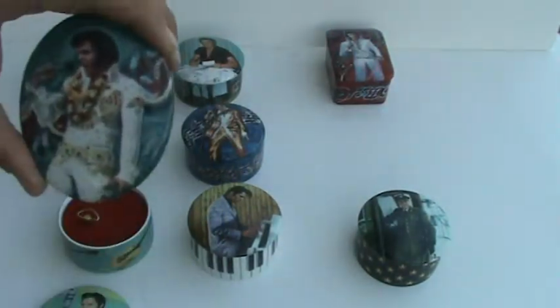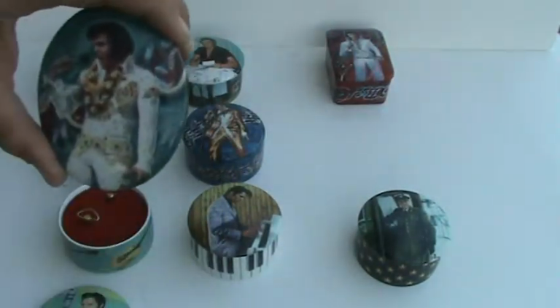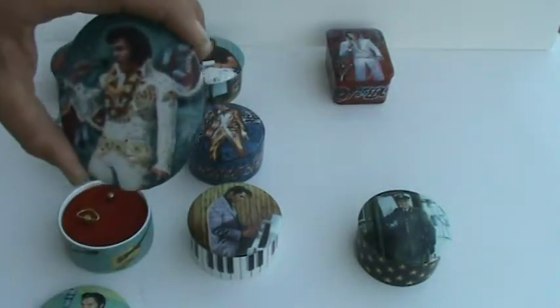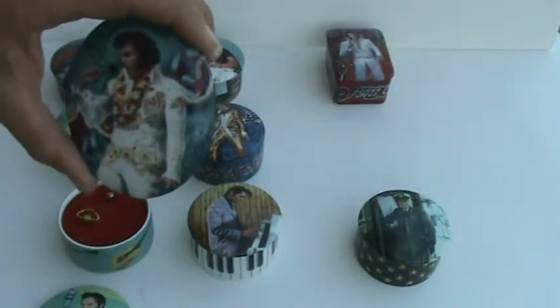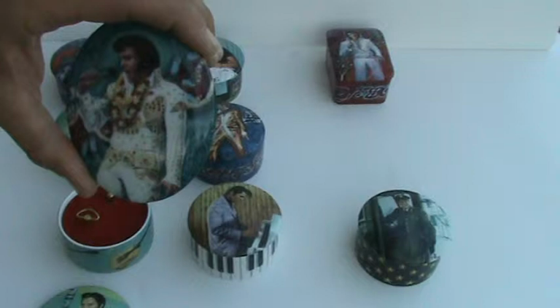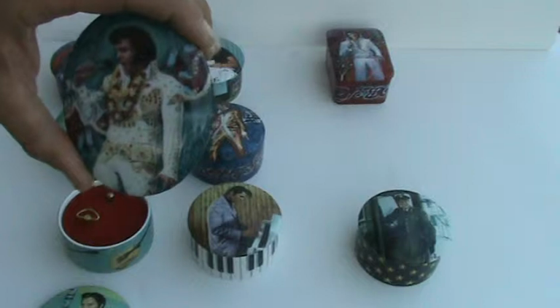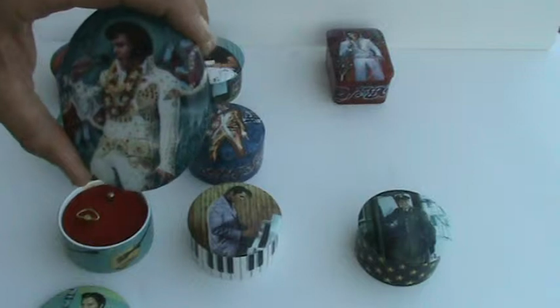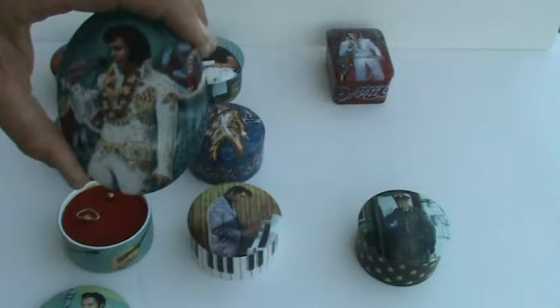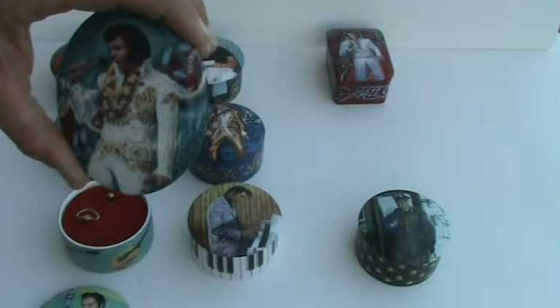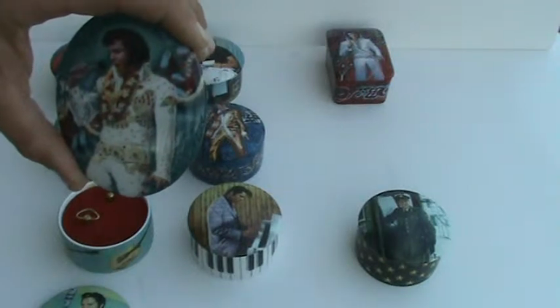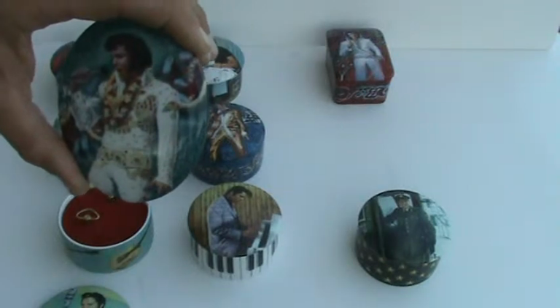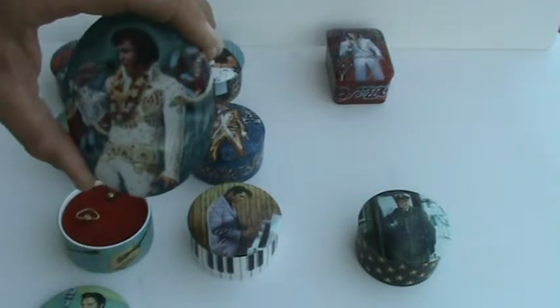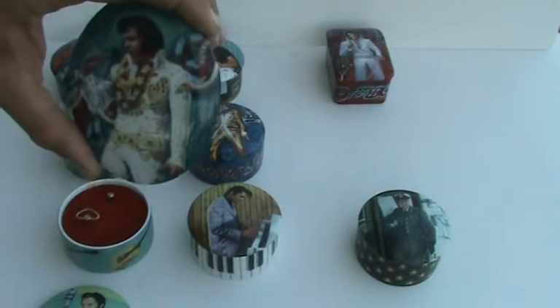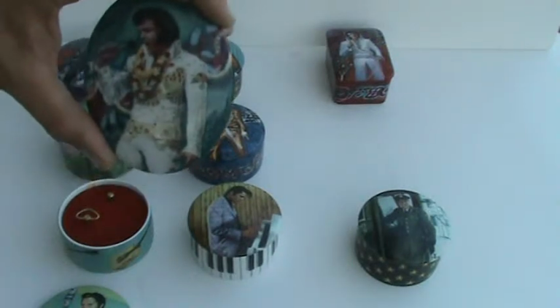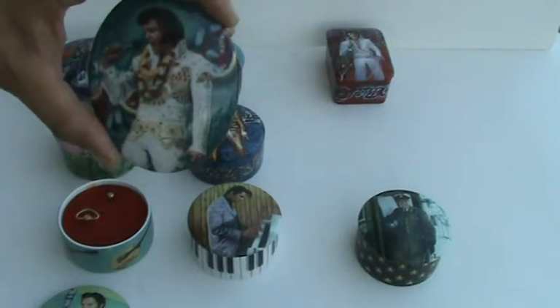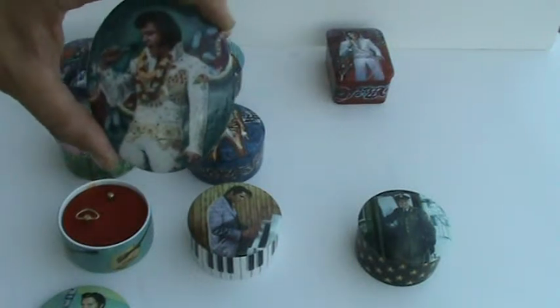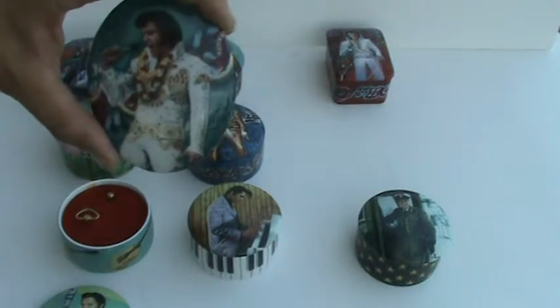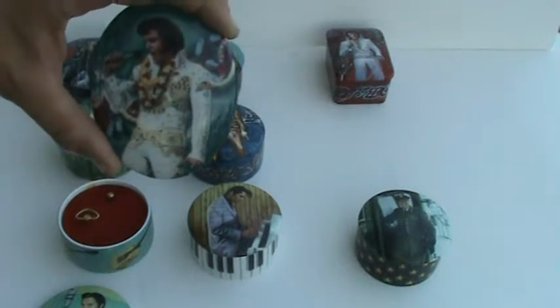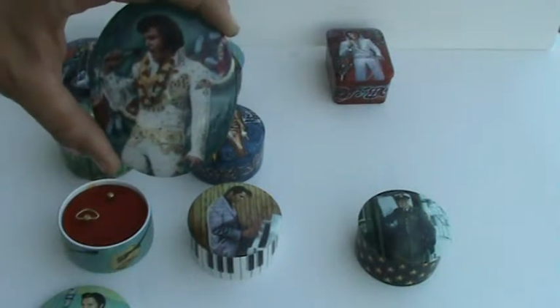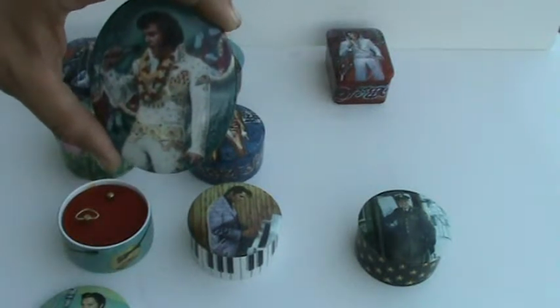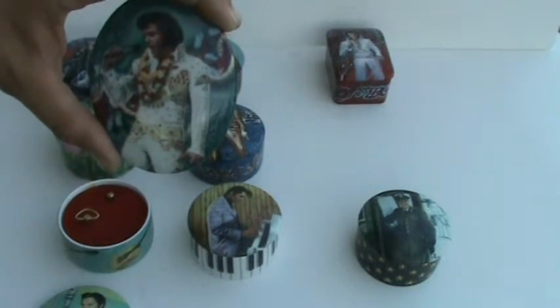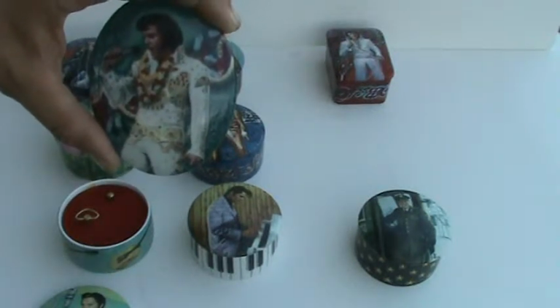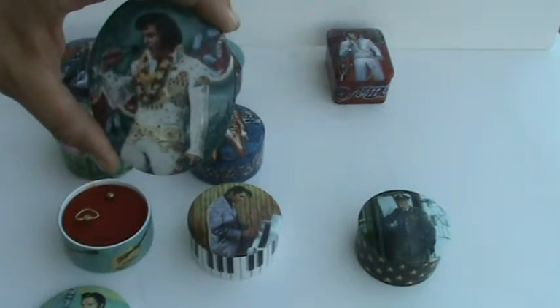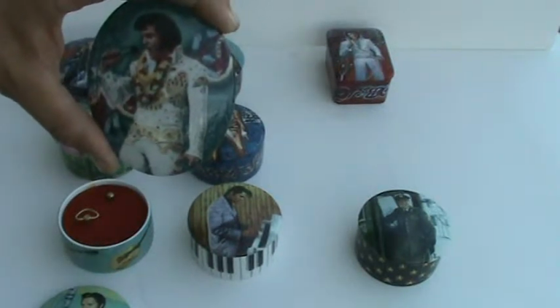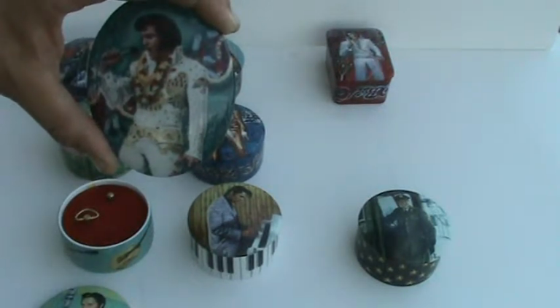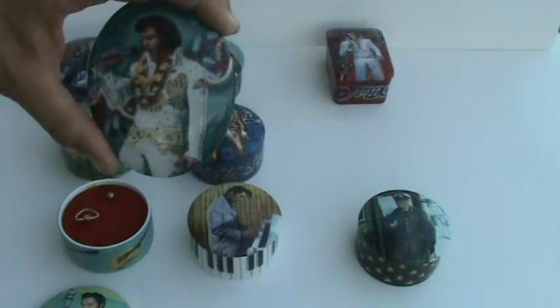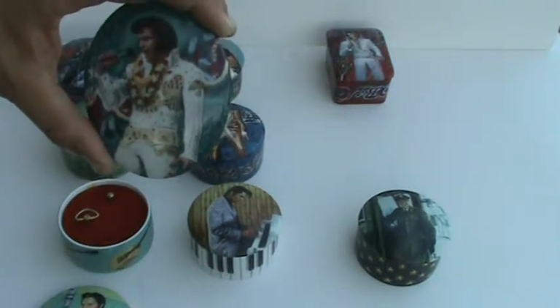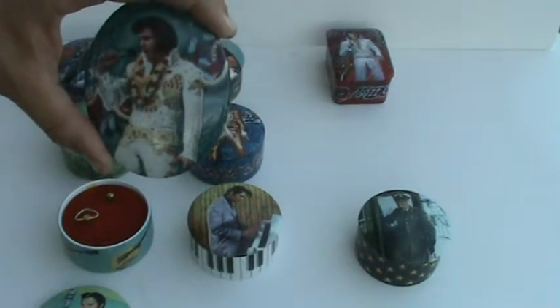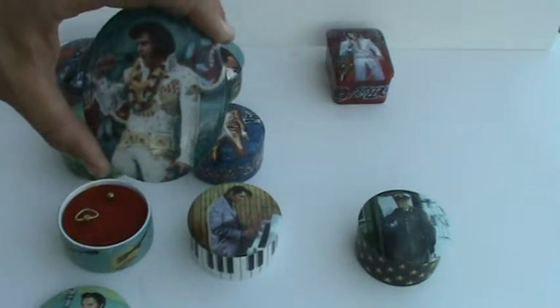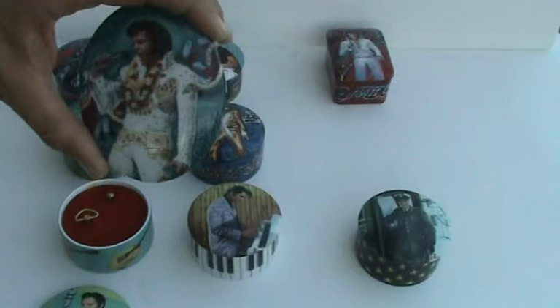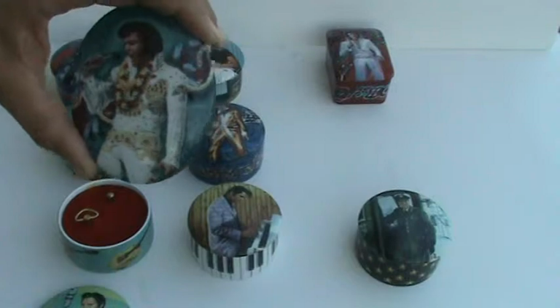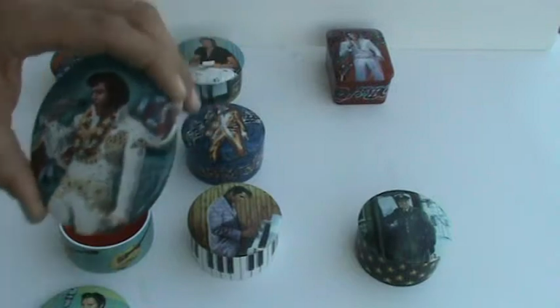This artwork is called Aloha from Hawaii, and it also plays Blue Suede Shoes.